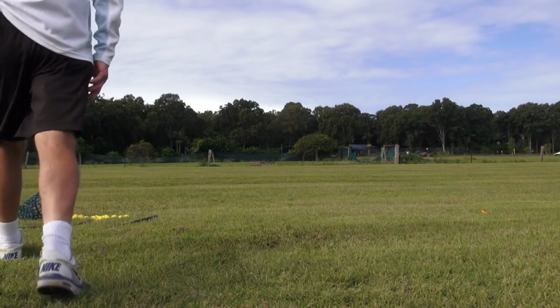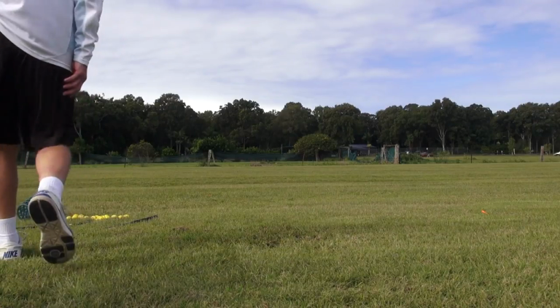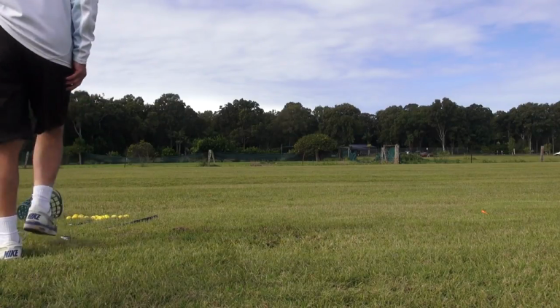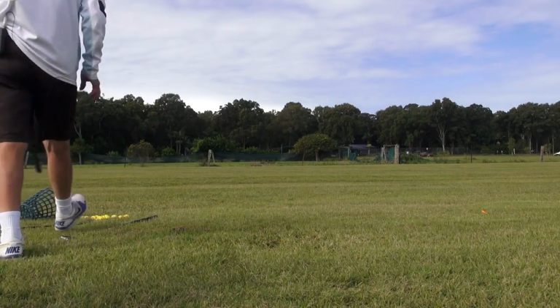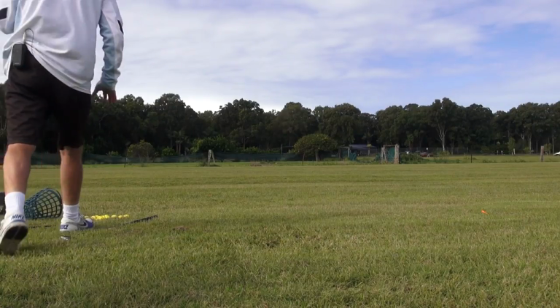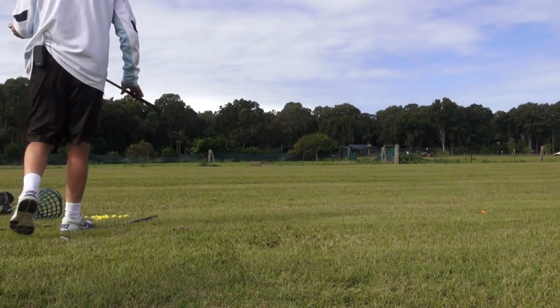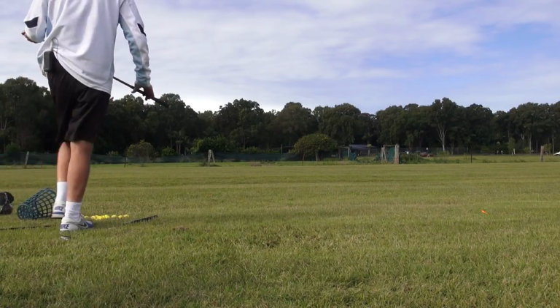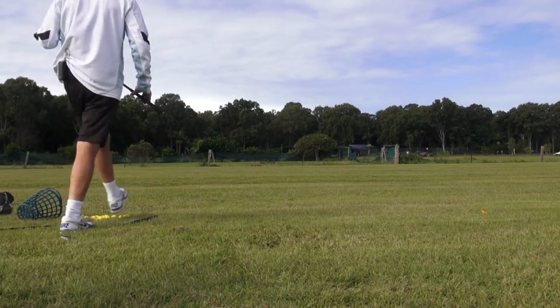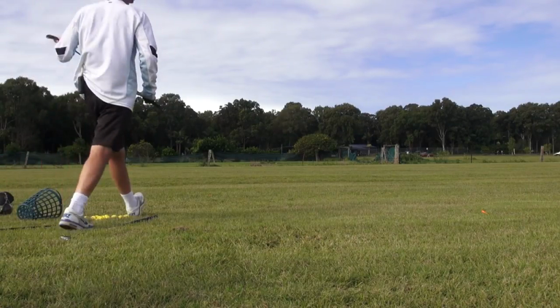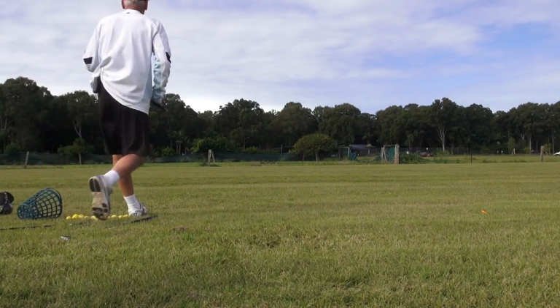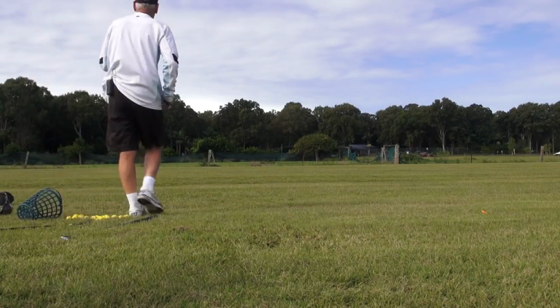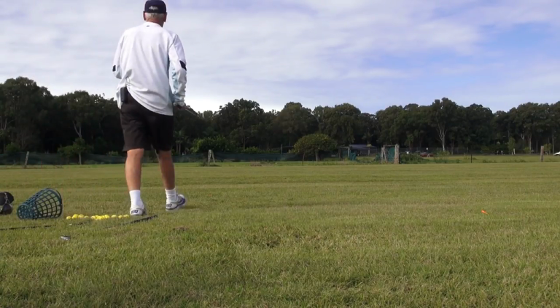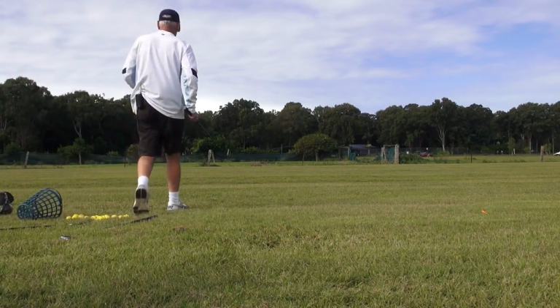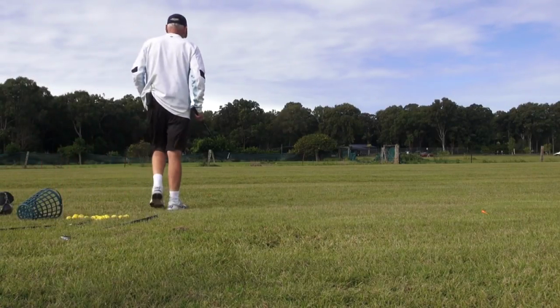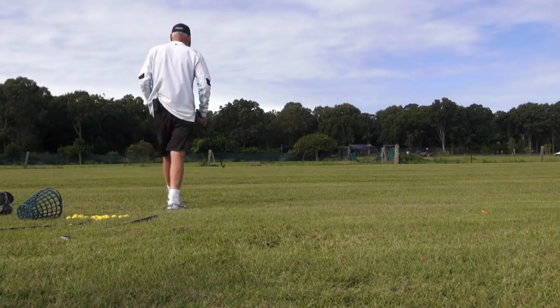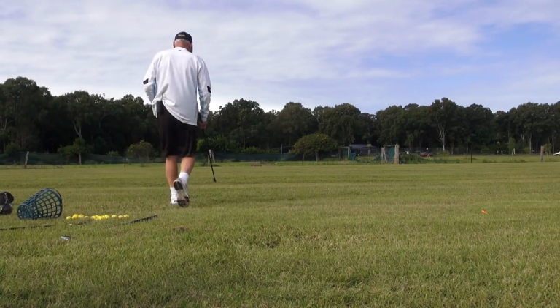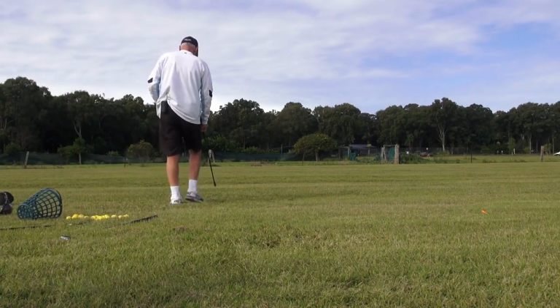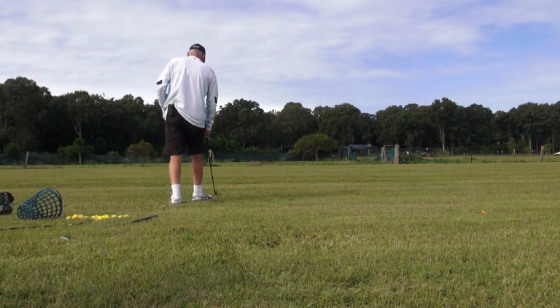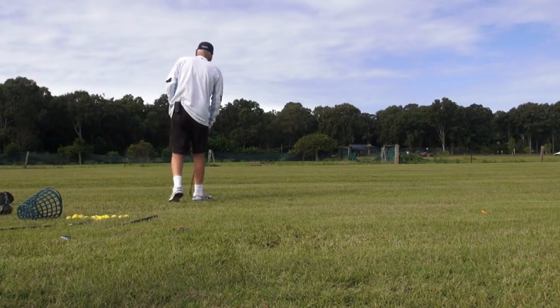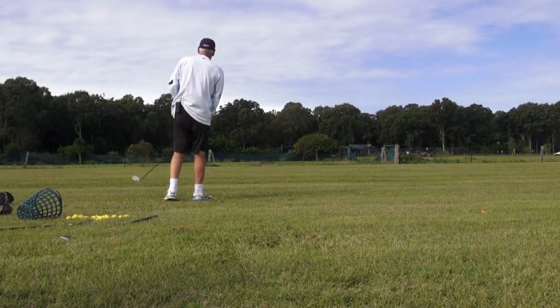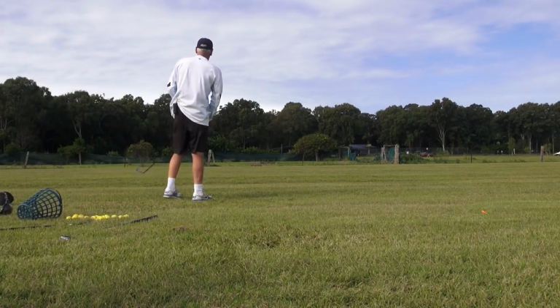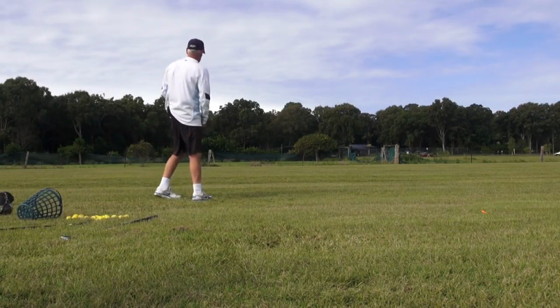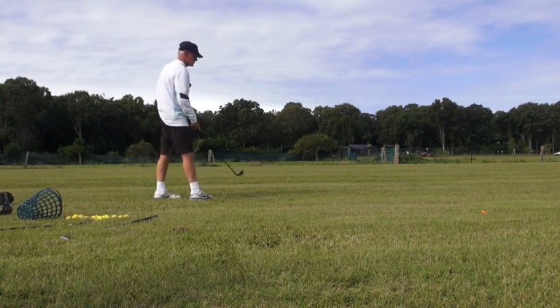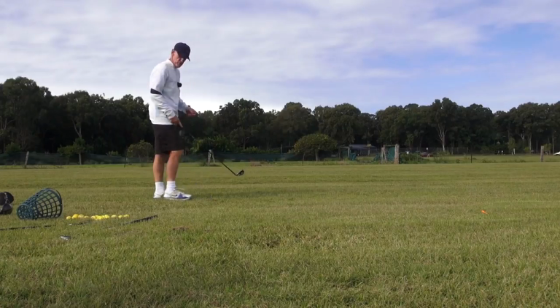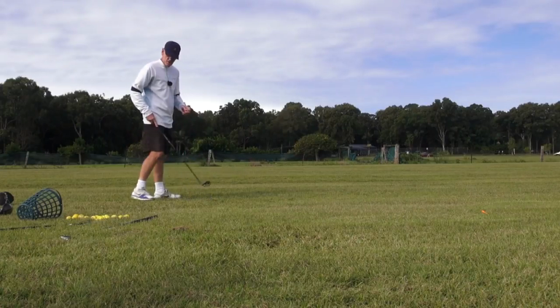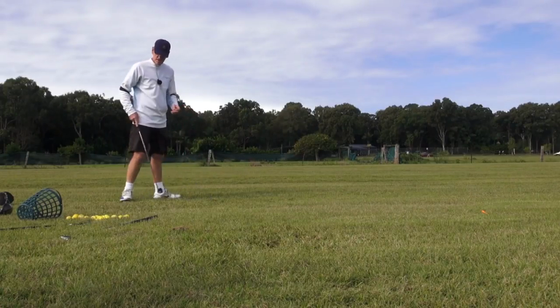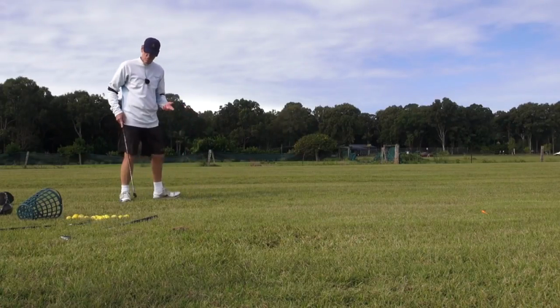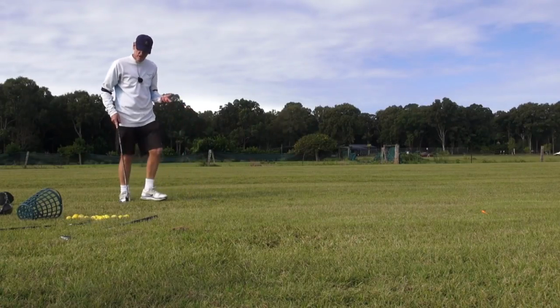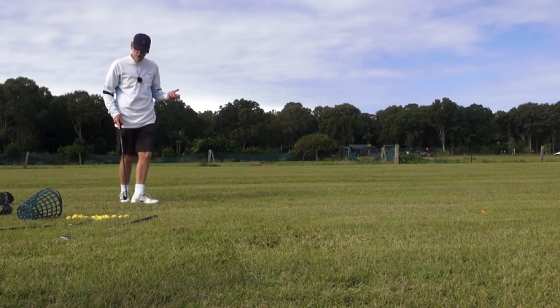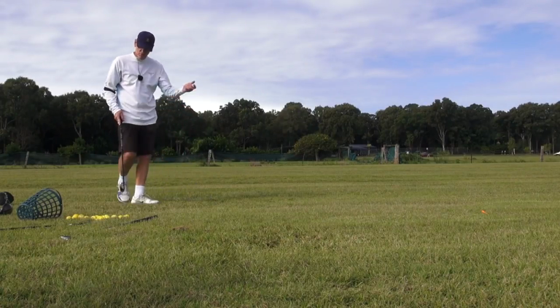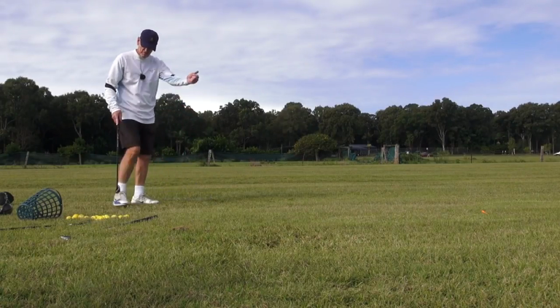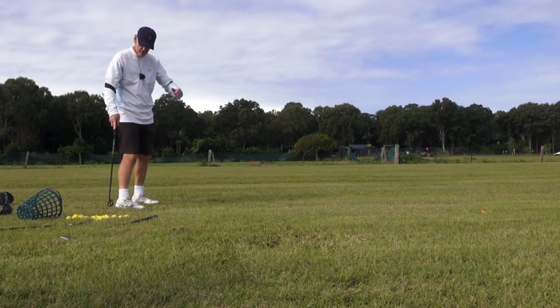I've just got a bit of time here waiting for somebody, just going to hammer some three irons down range out of the rough here.